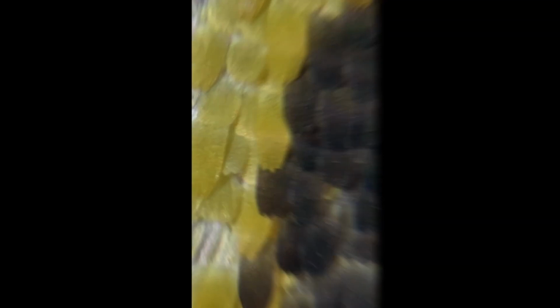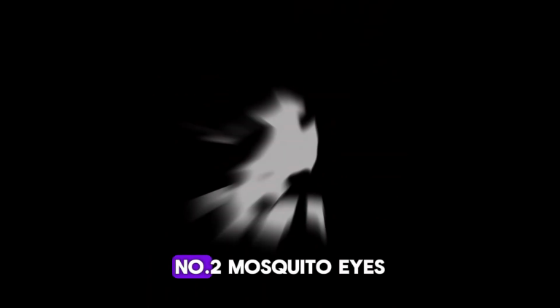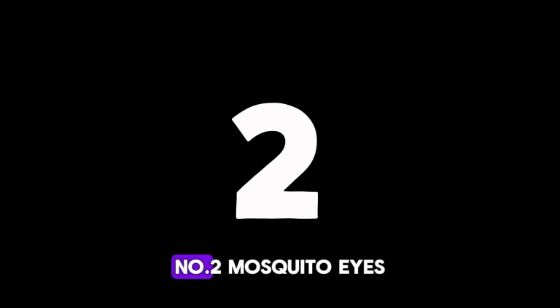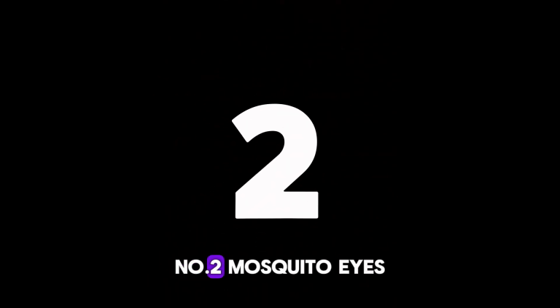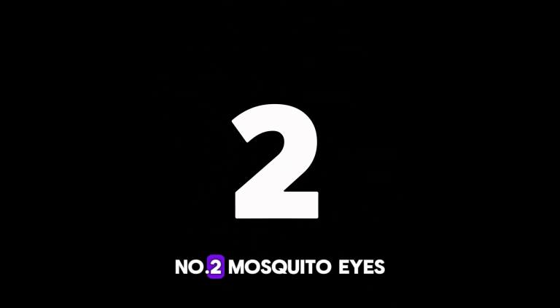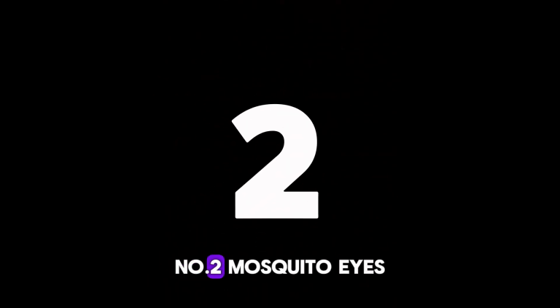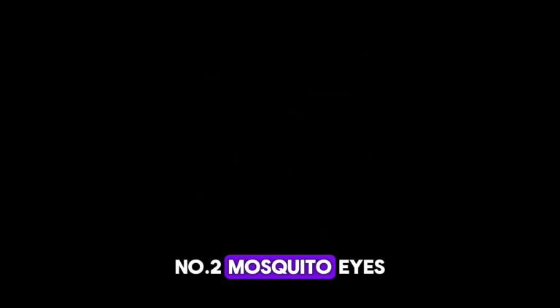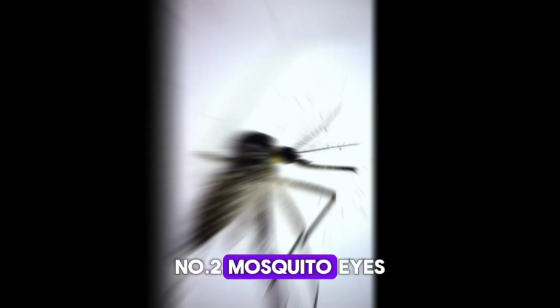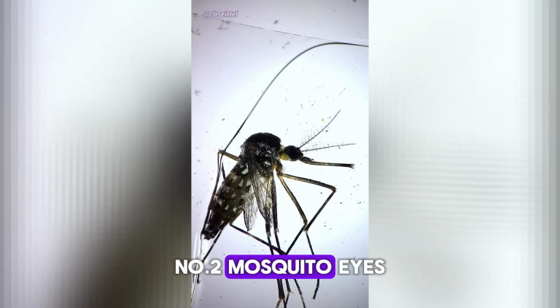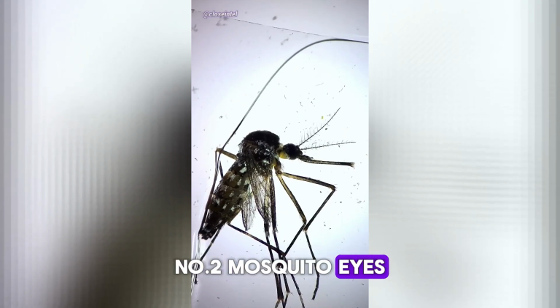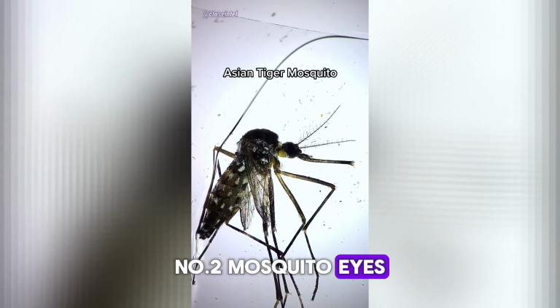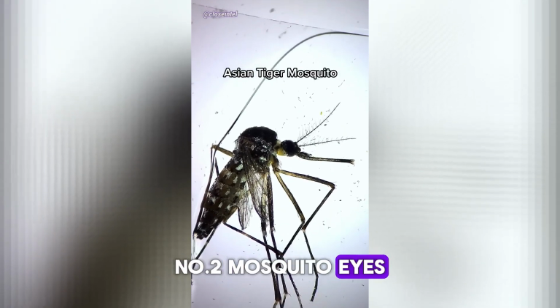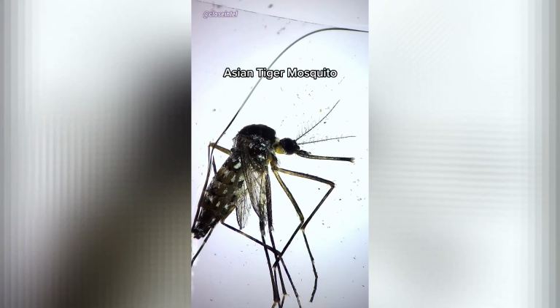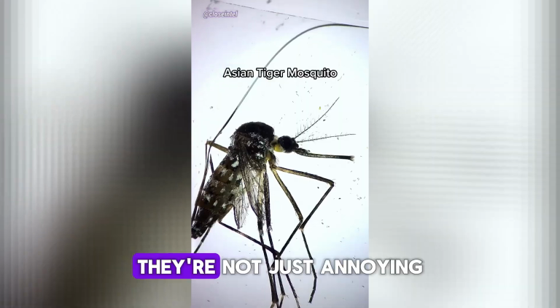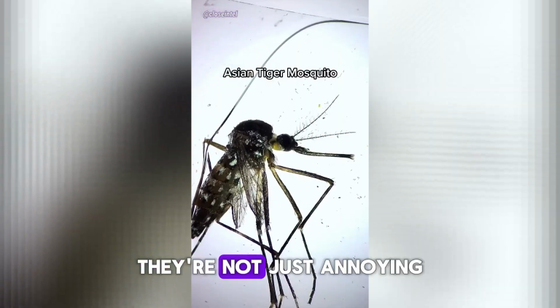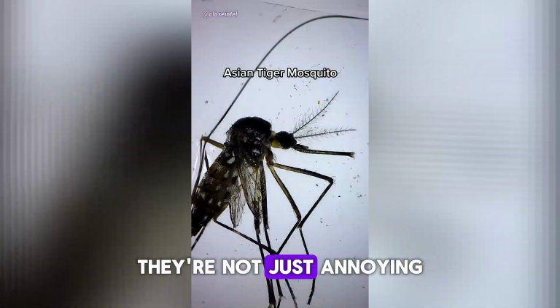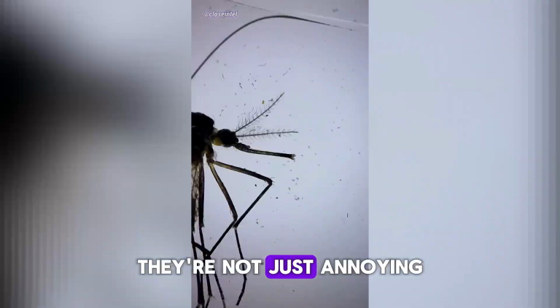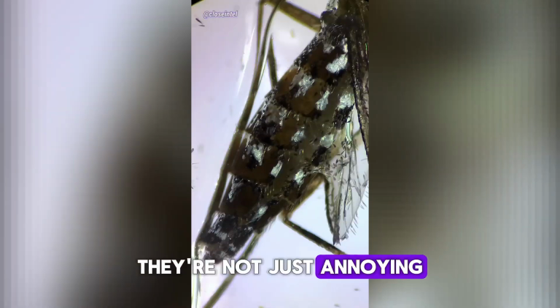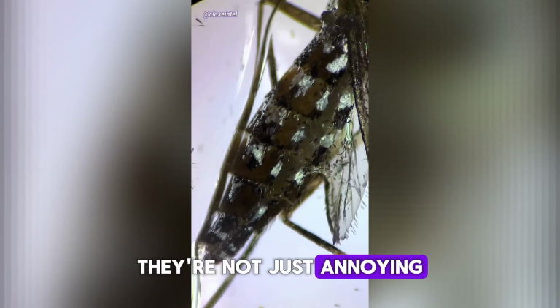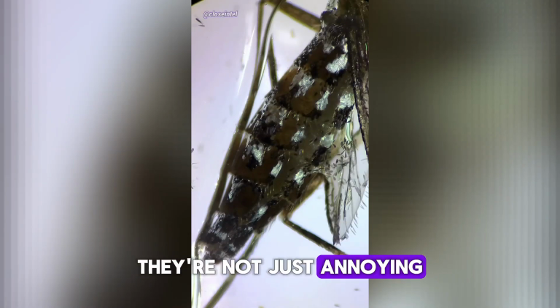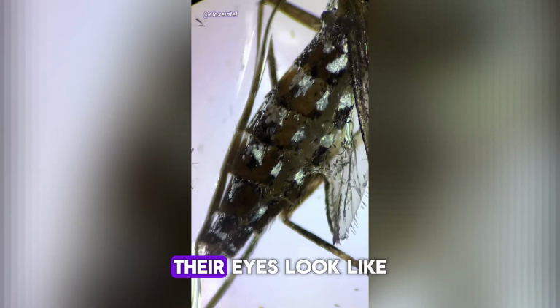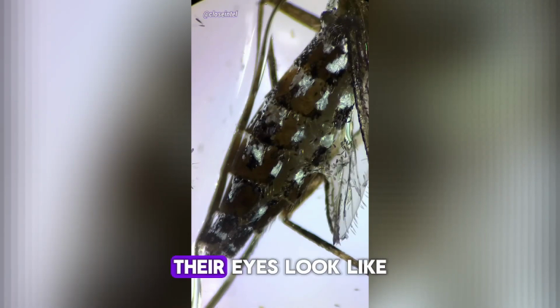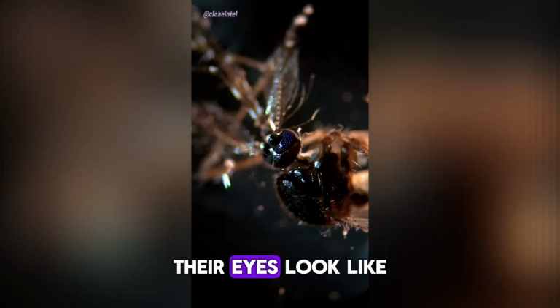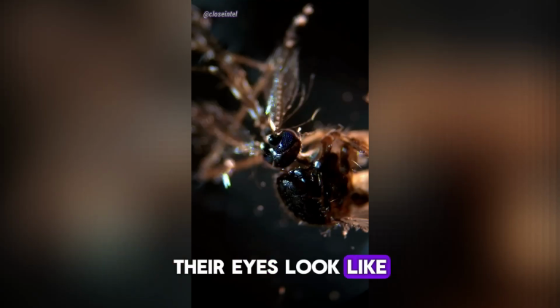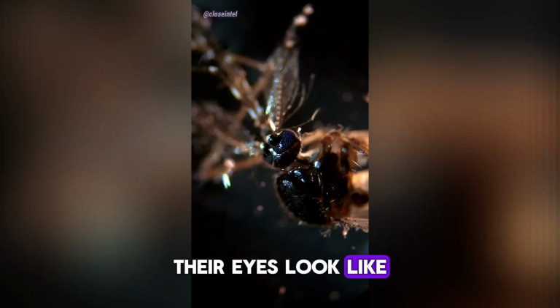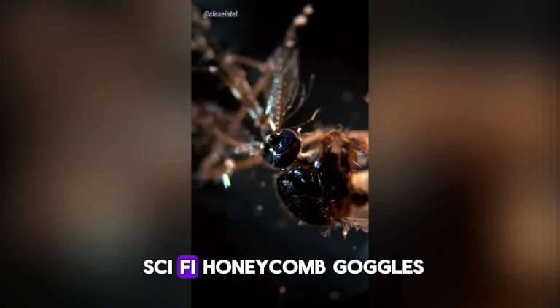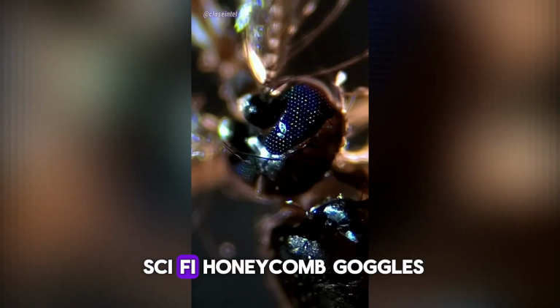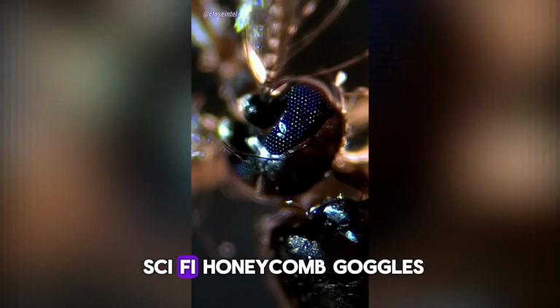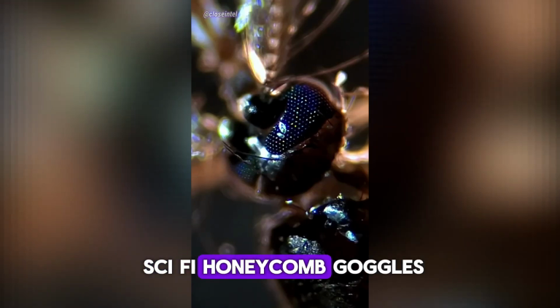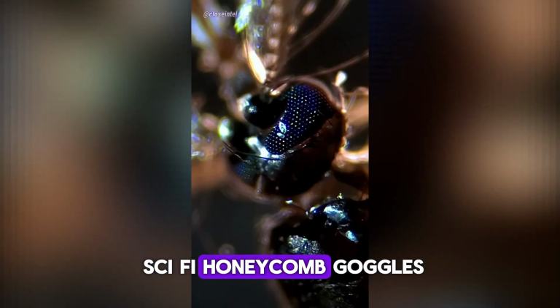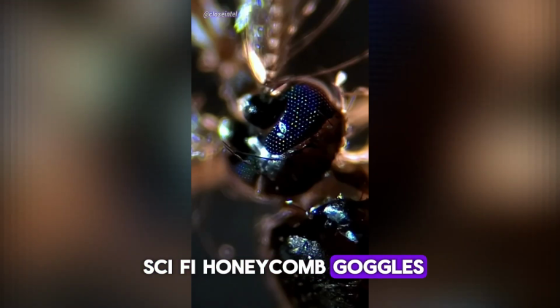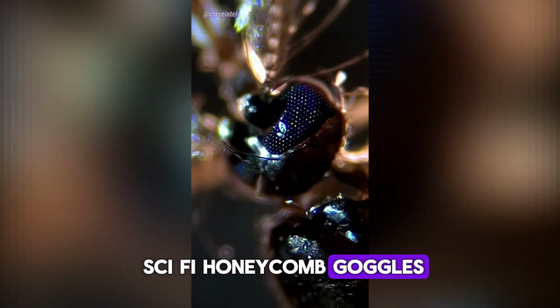Number 2. Mosquito eyes. They're not just annoying — their eyes look like sci-fi honeycomb goggles.